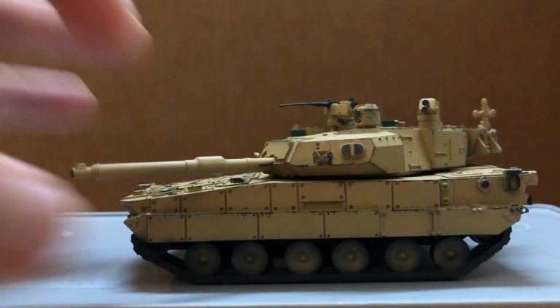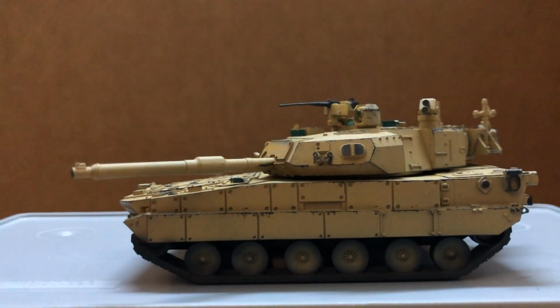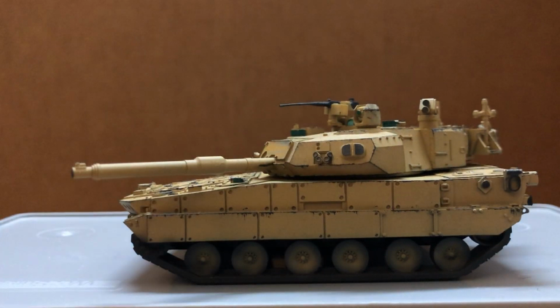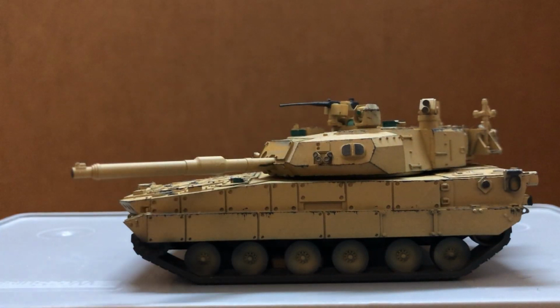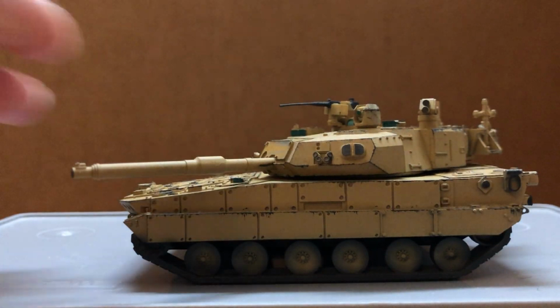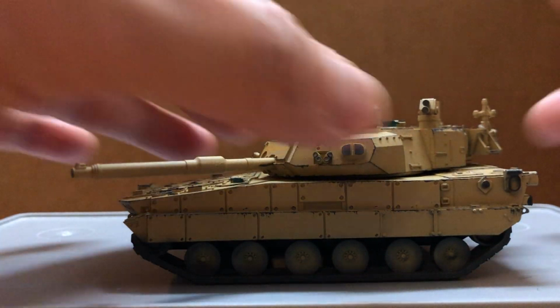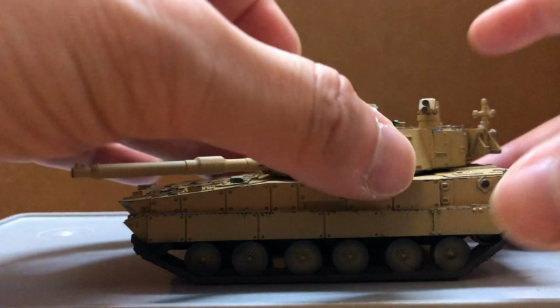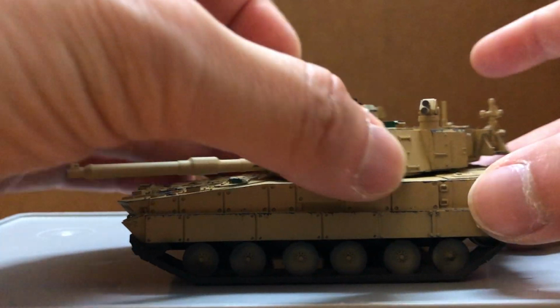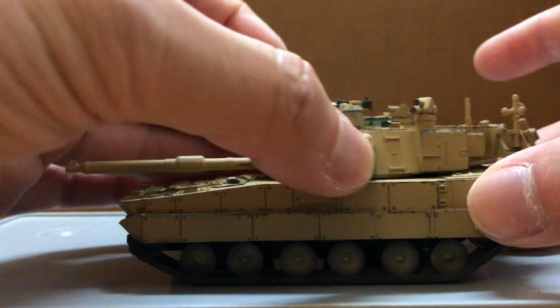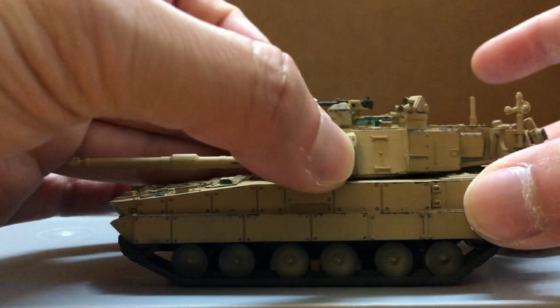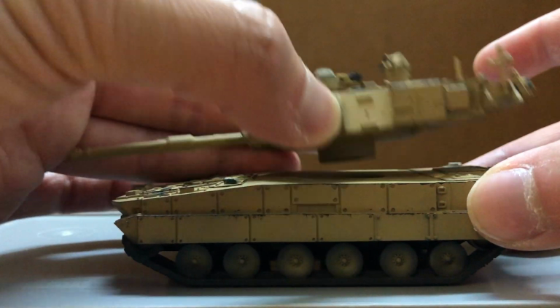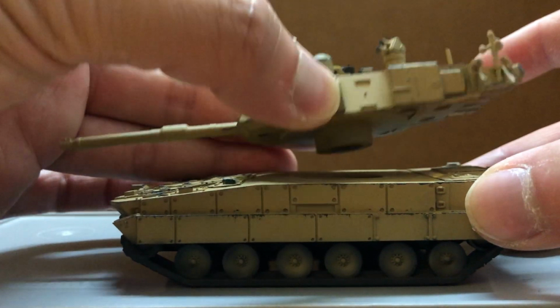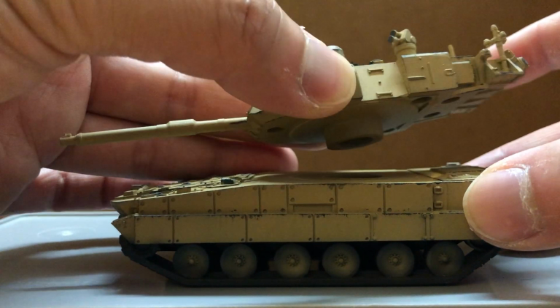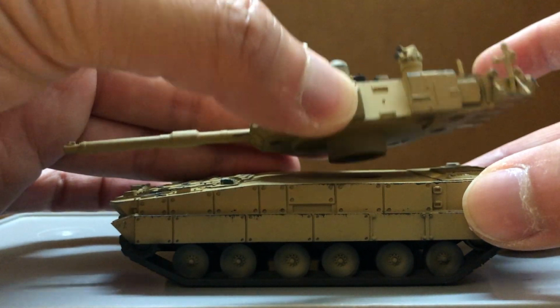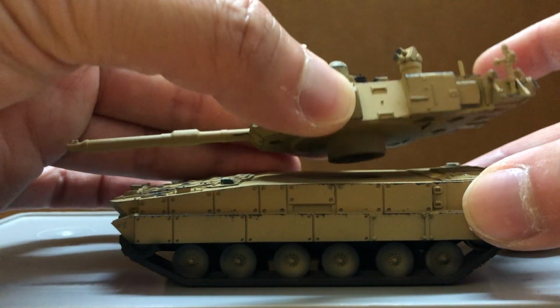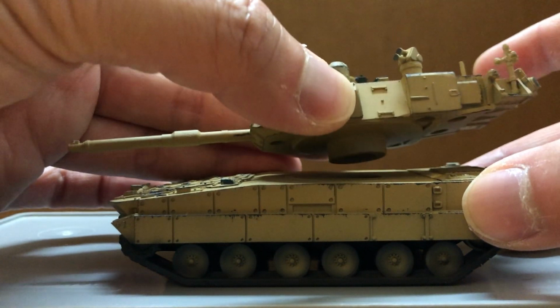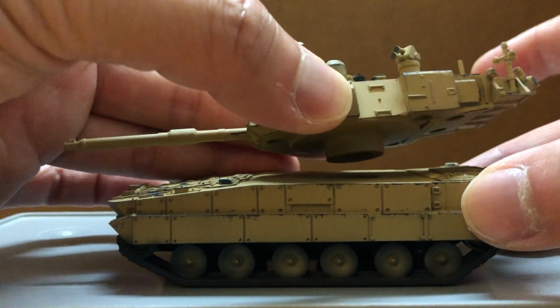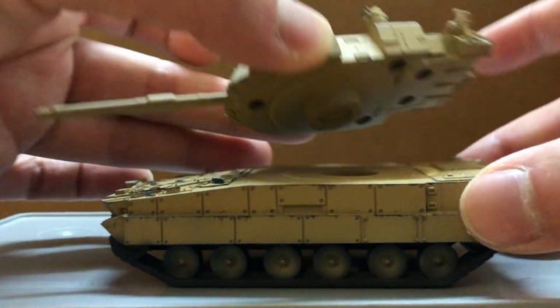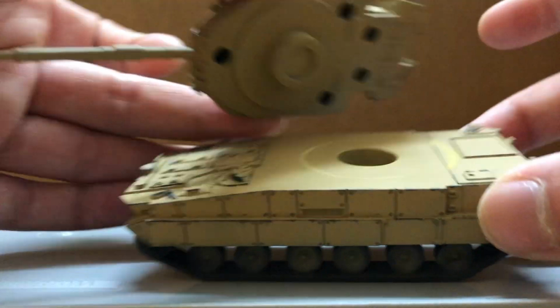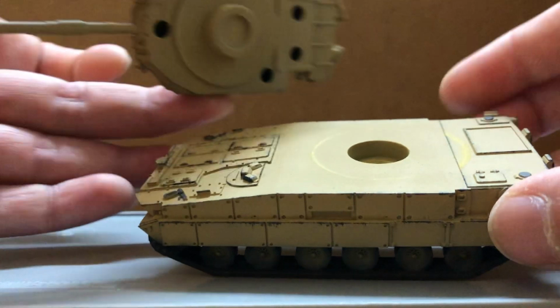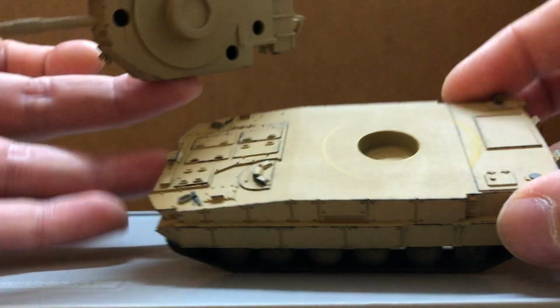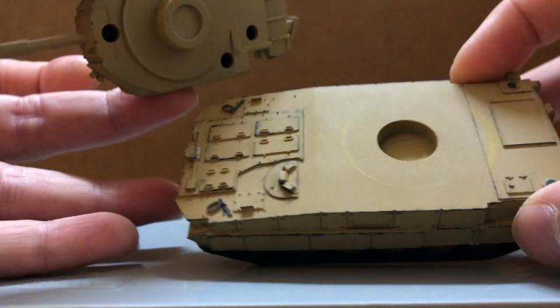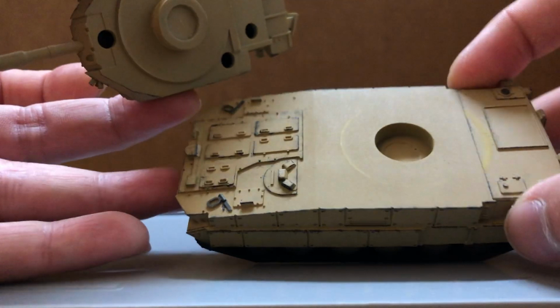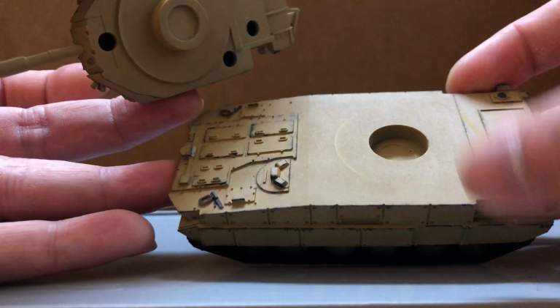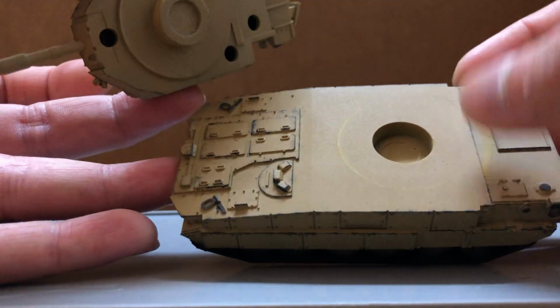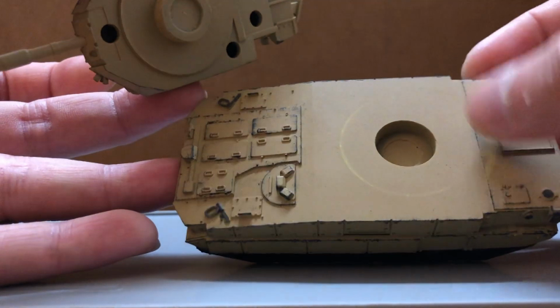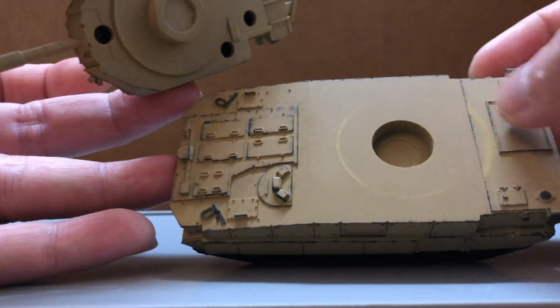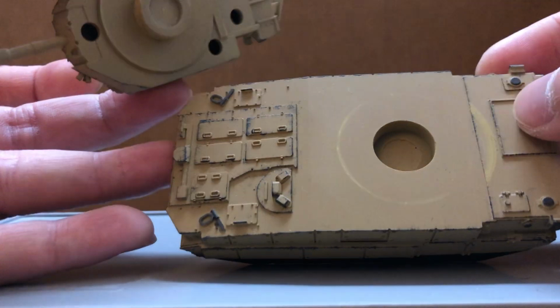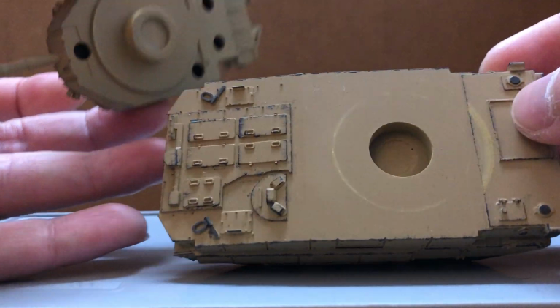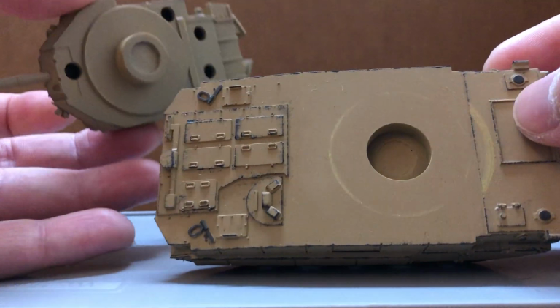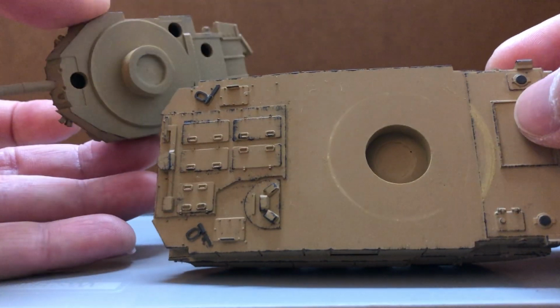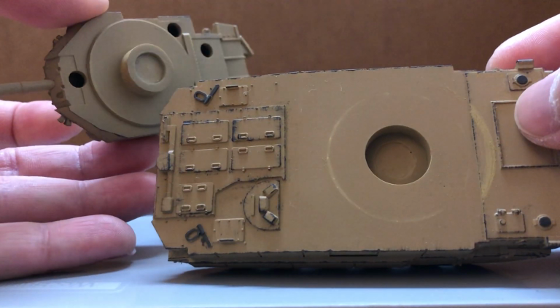The turret can rotate — it's magnetized. Just don't want to rotate it too much because it does leave a mark.